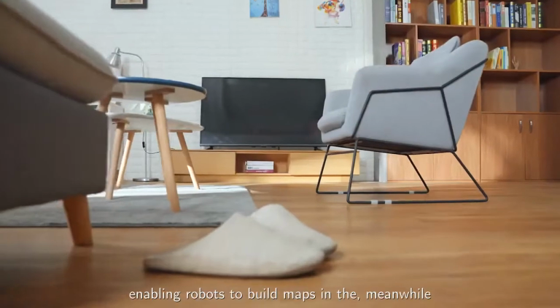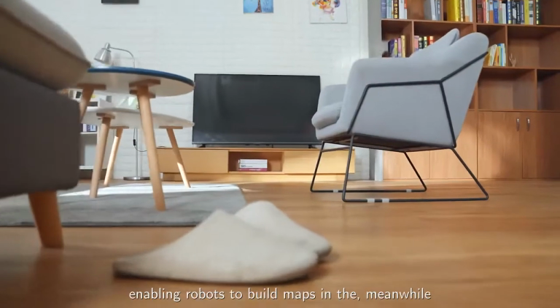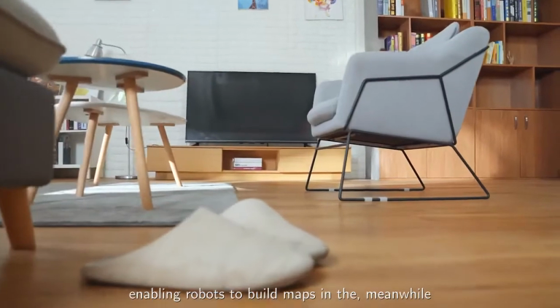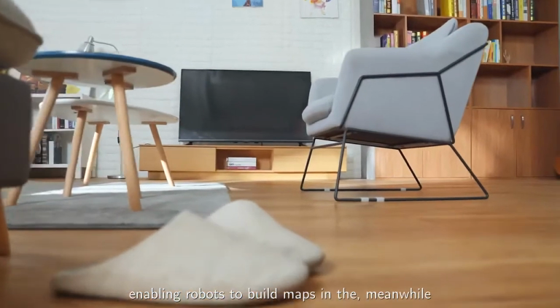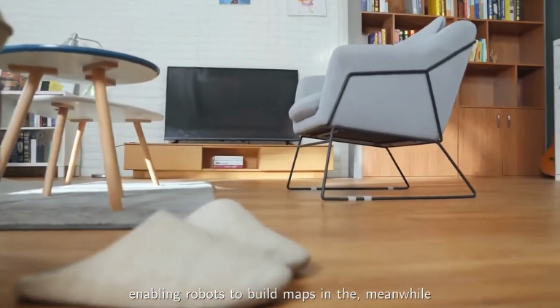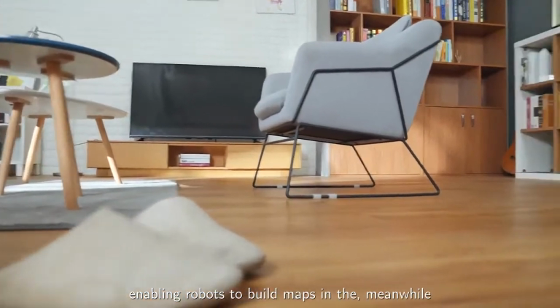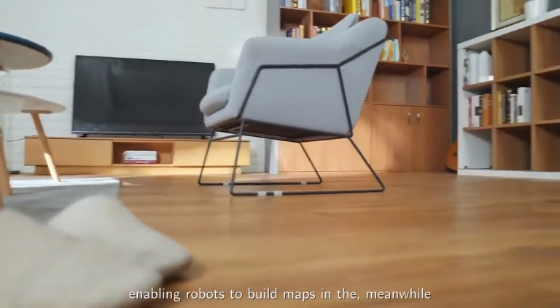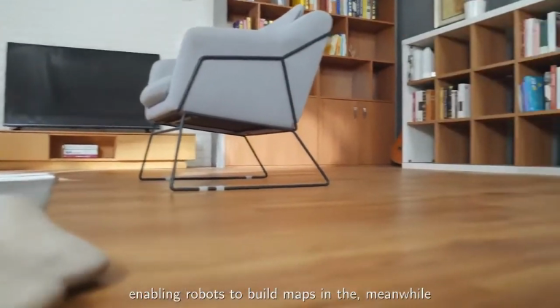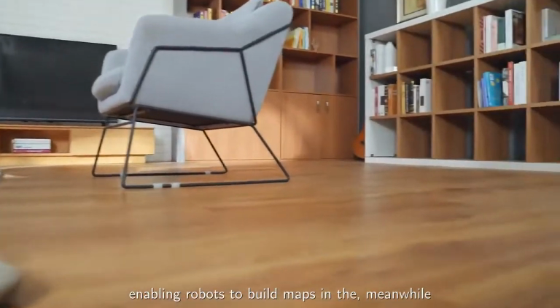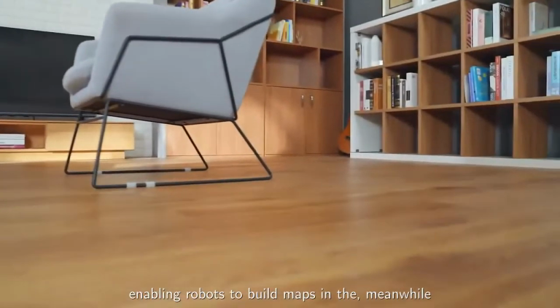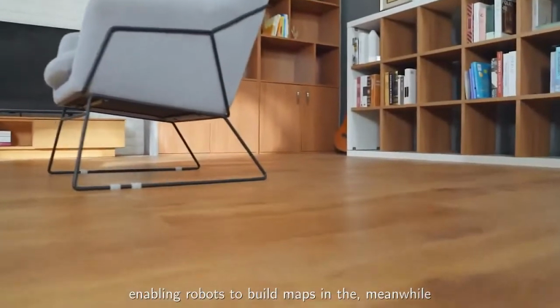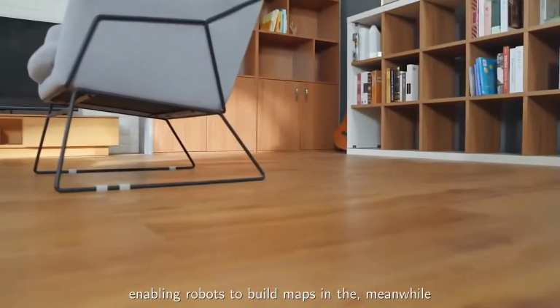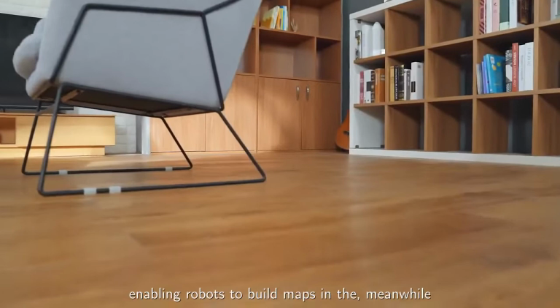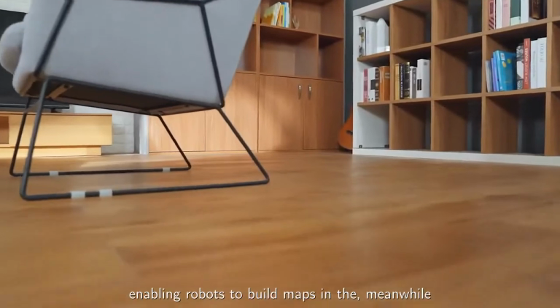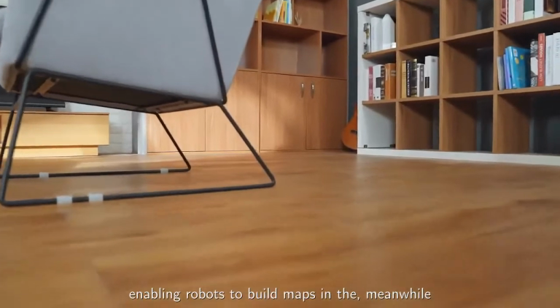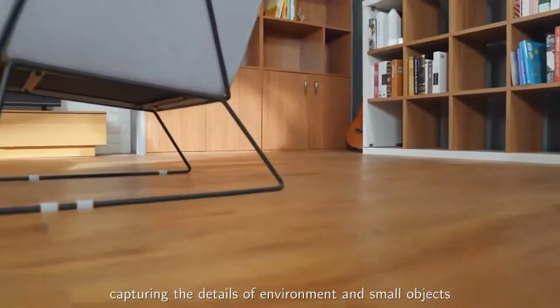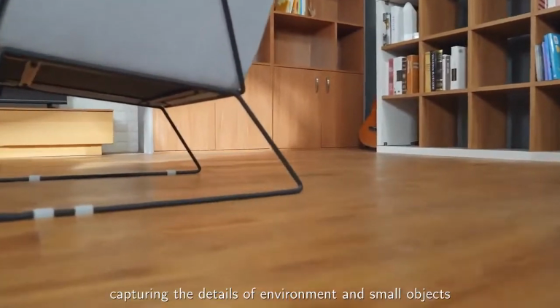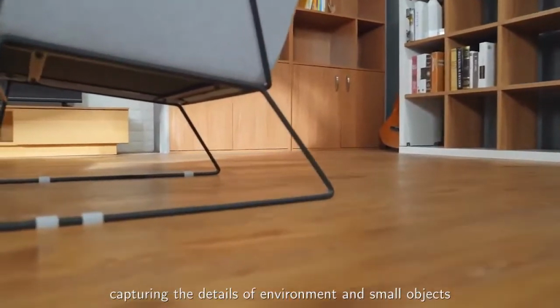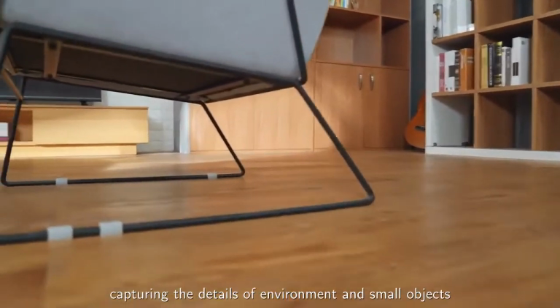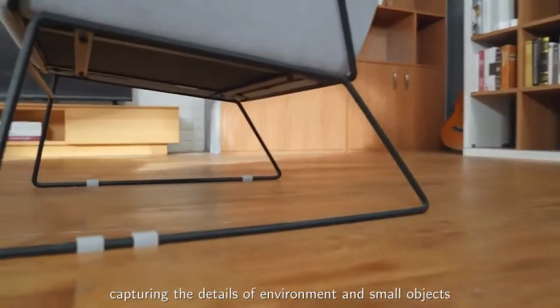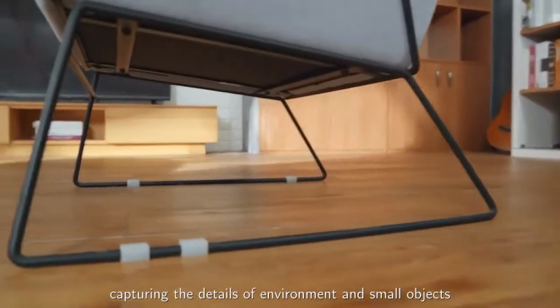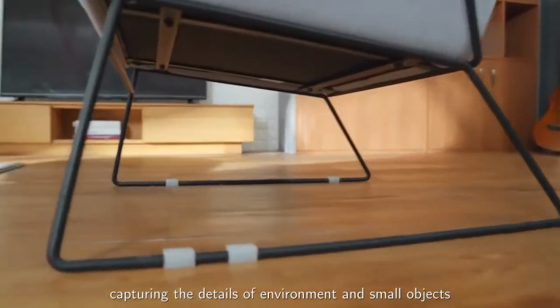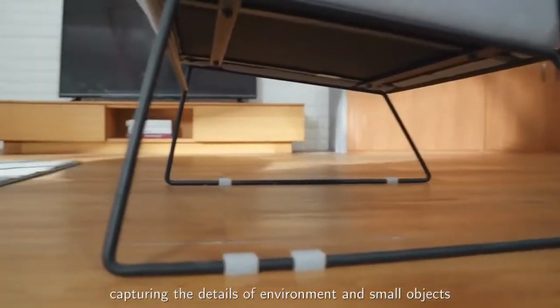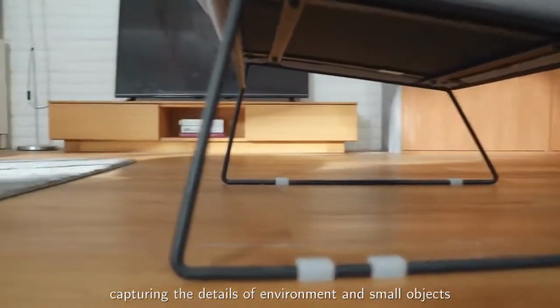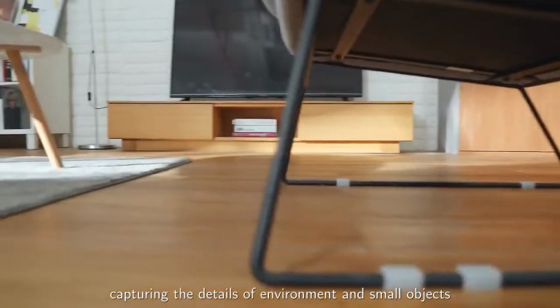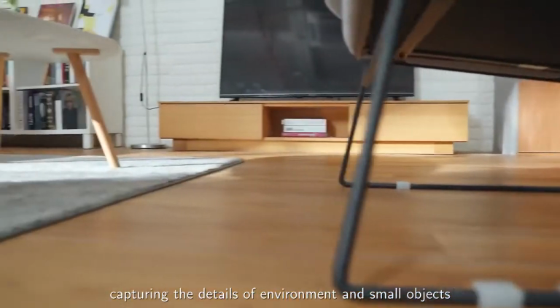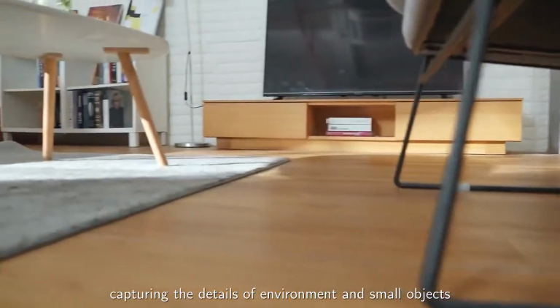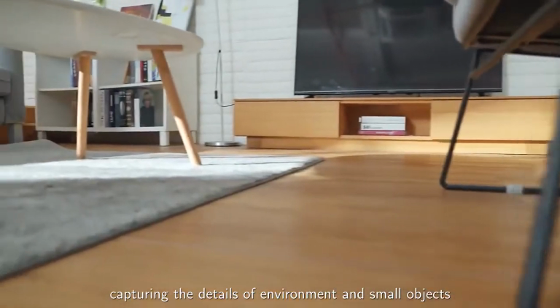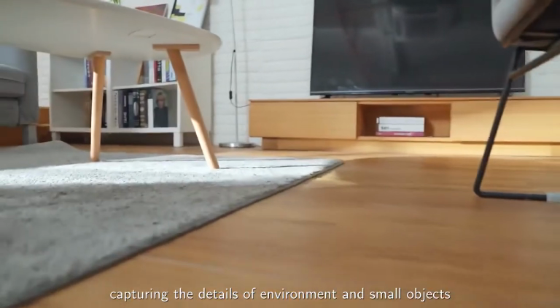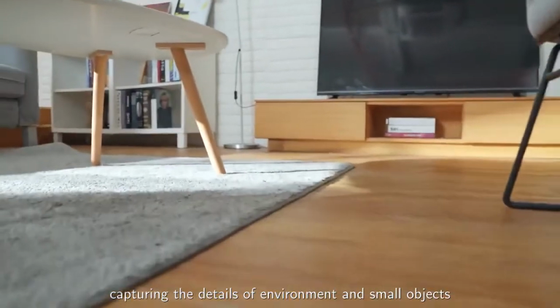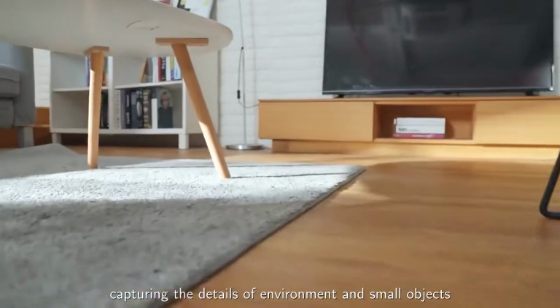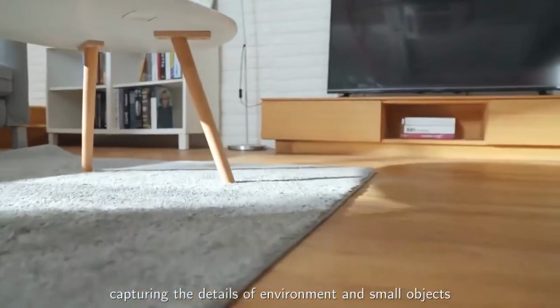This enables robots to build maps, while also capturing the details of the environment and small objects.